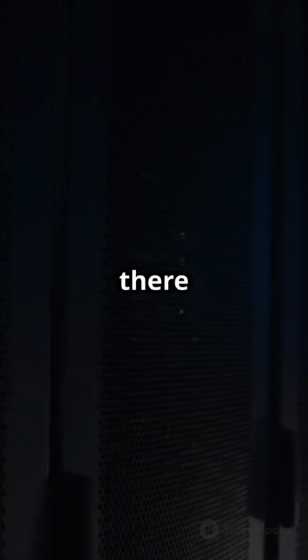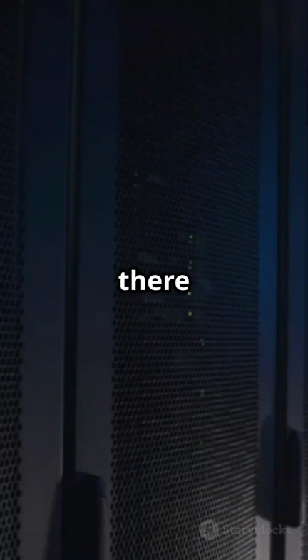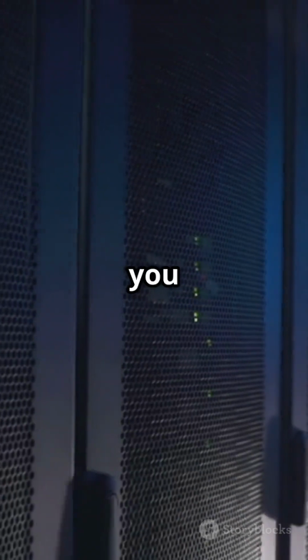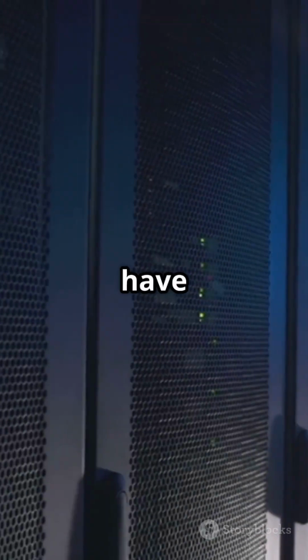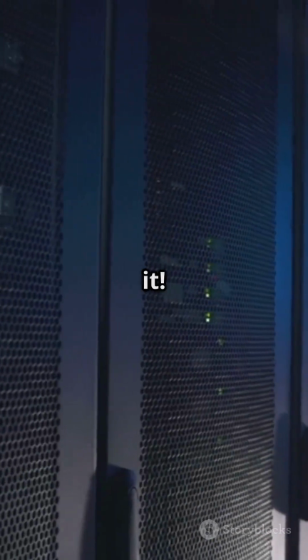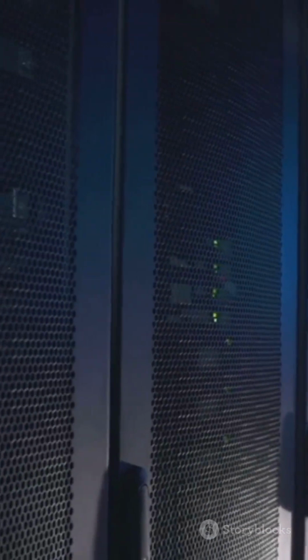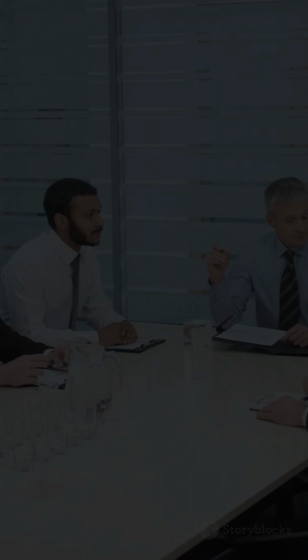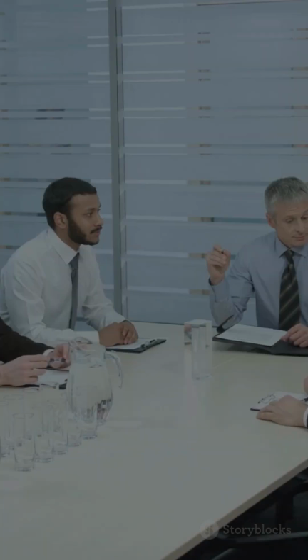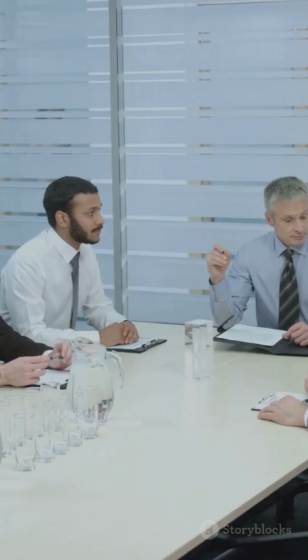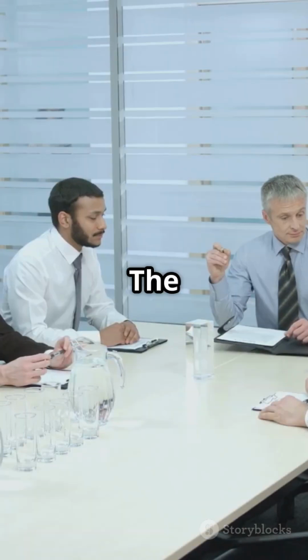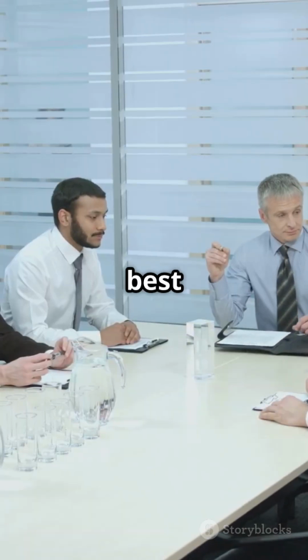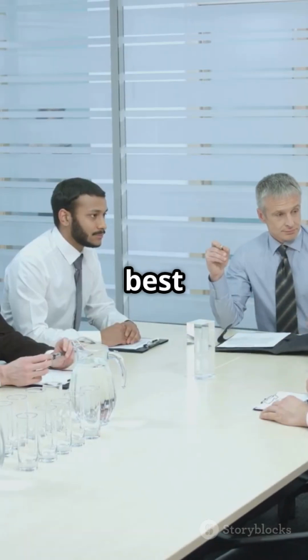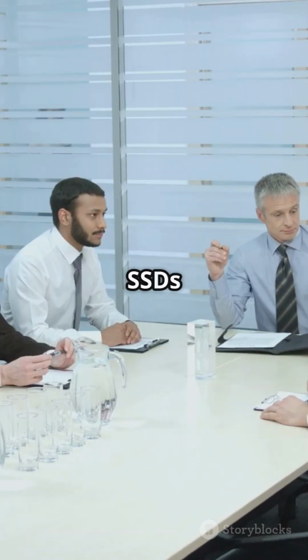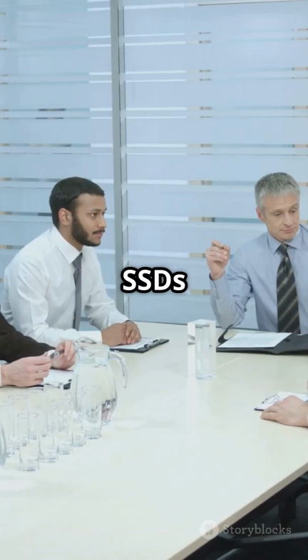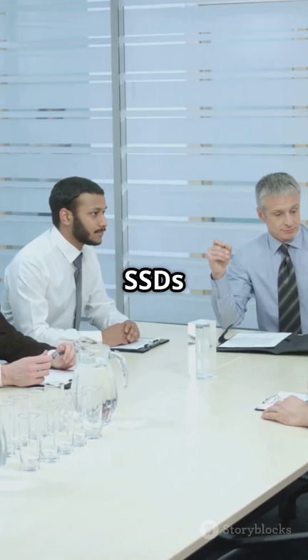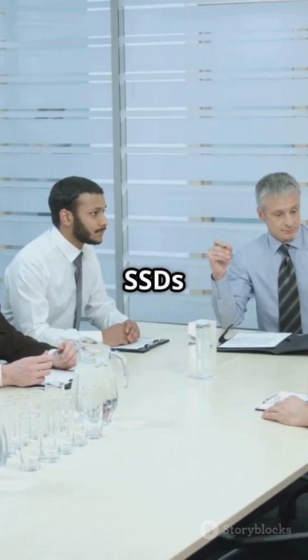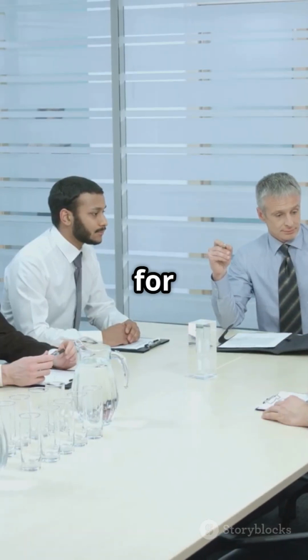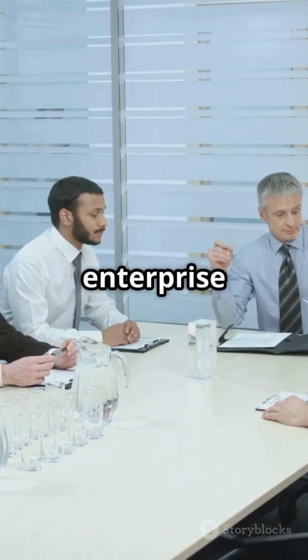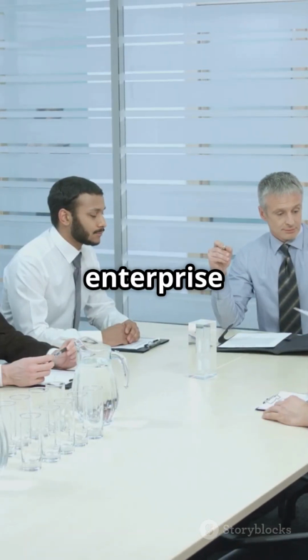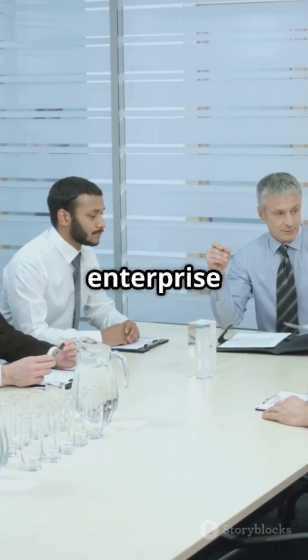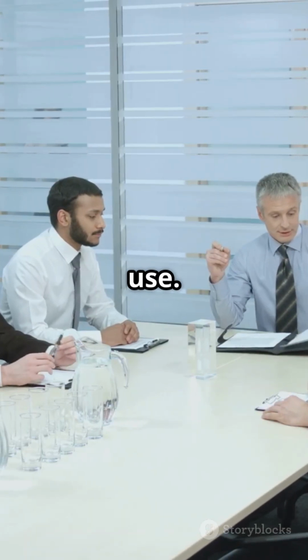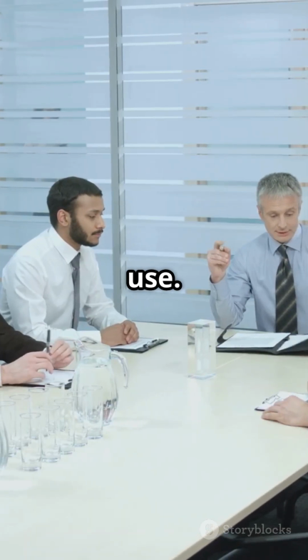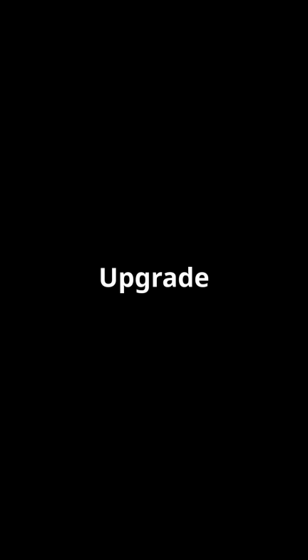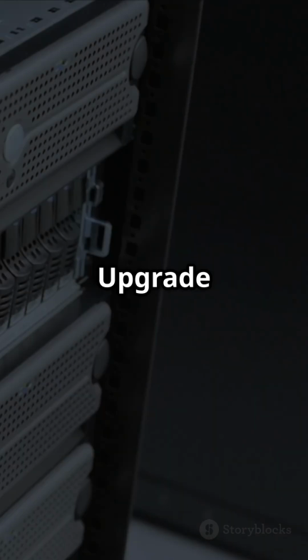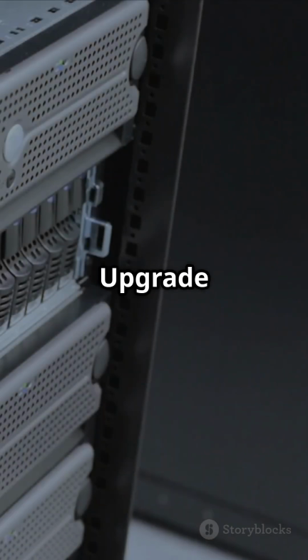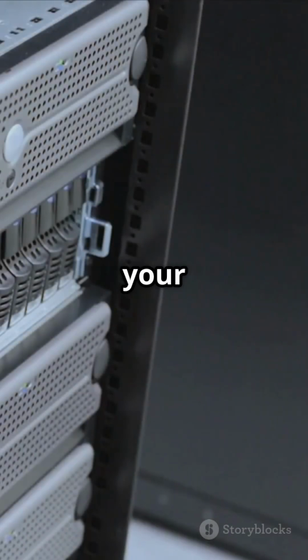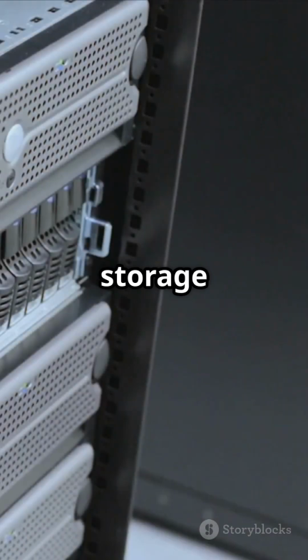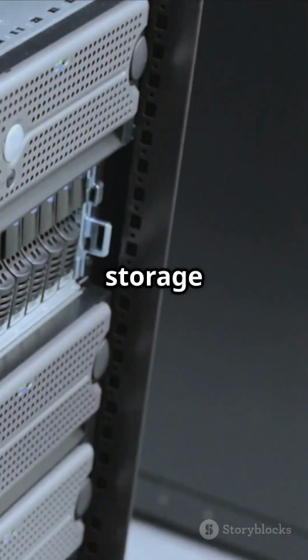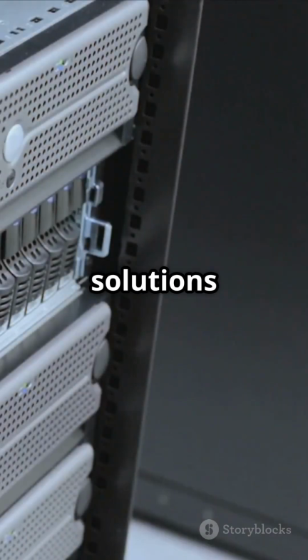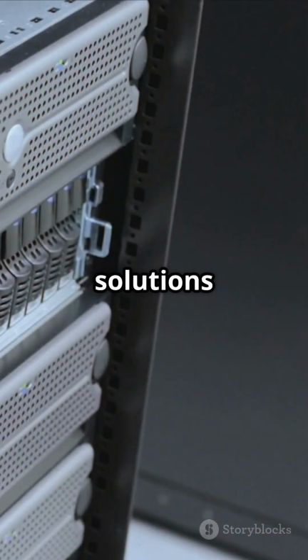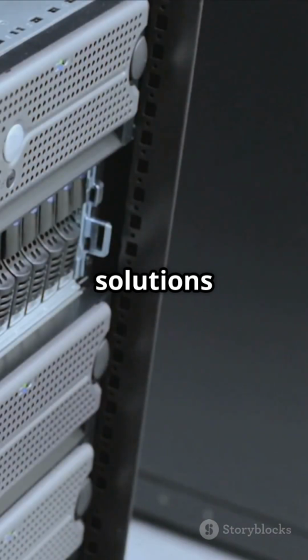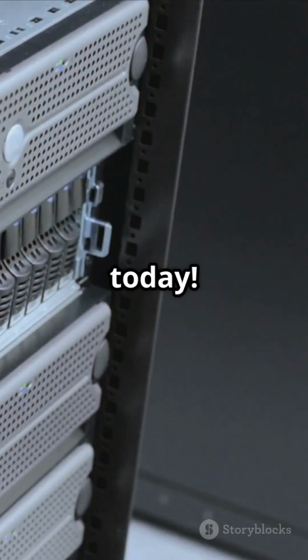And there you have it — the best SSDs for enterprise use. Upgrade your storage solutions today.